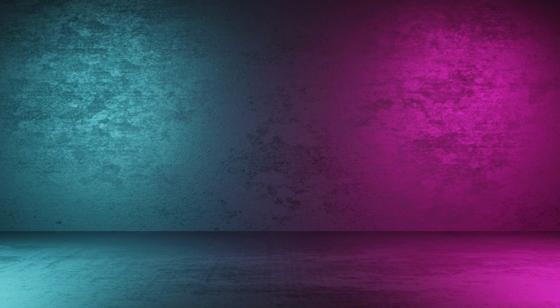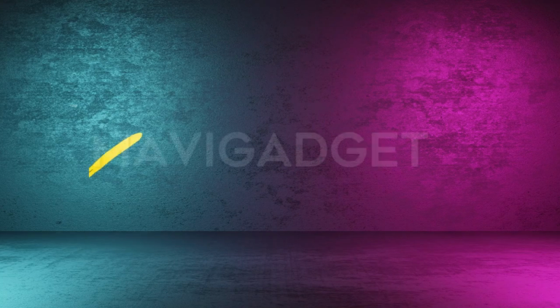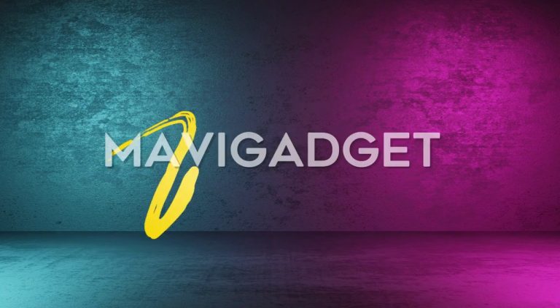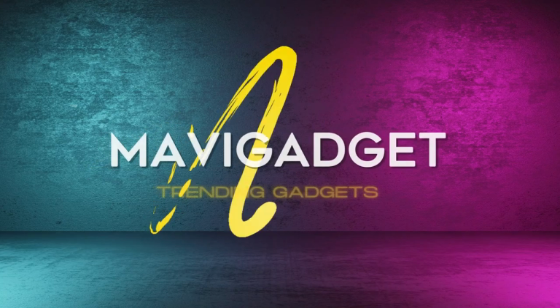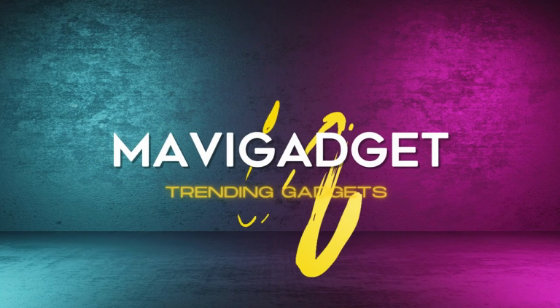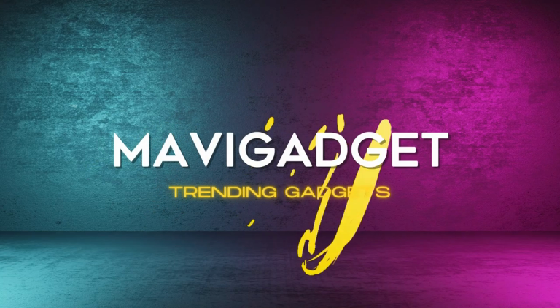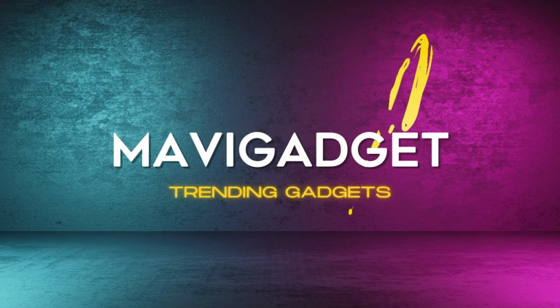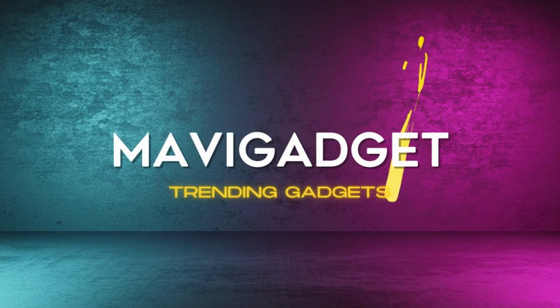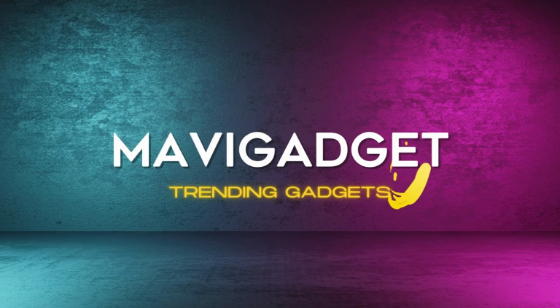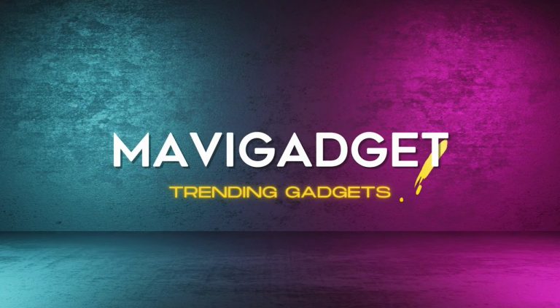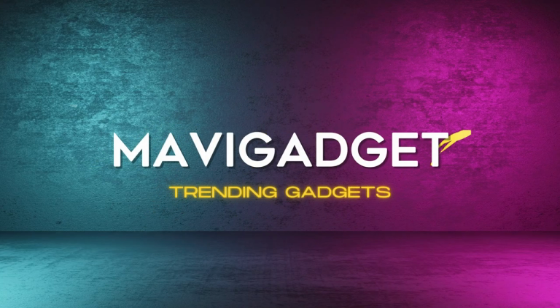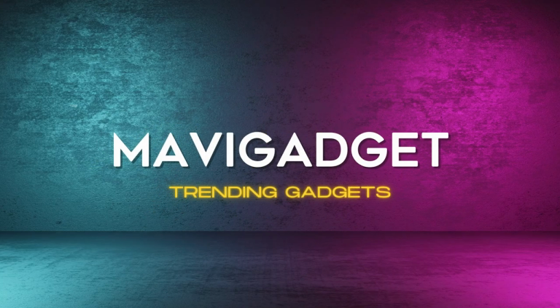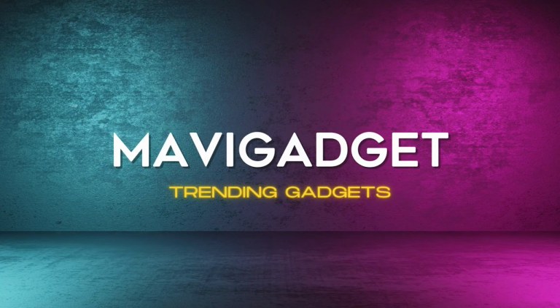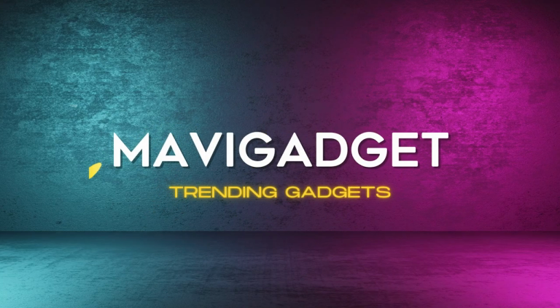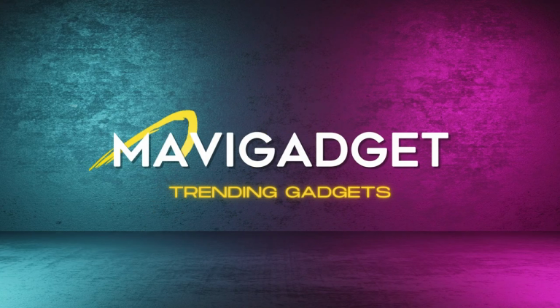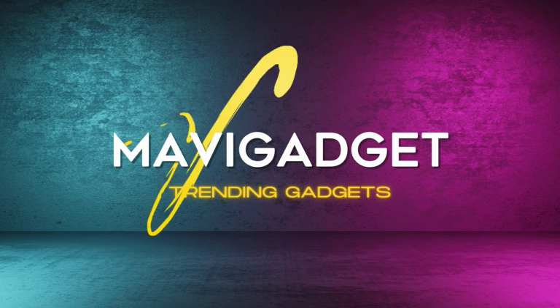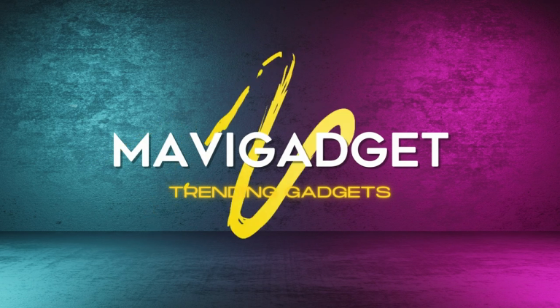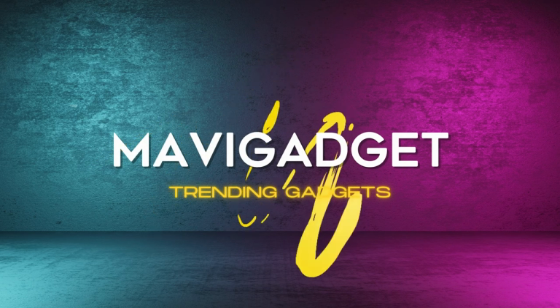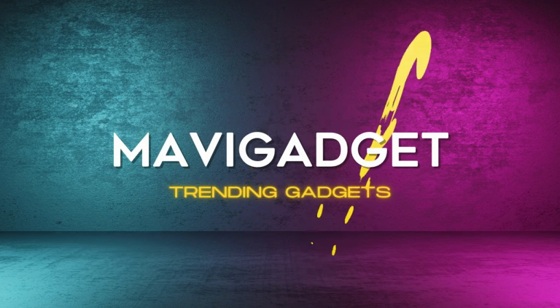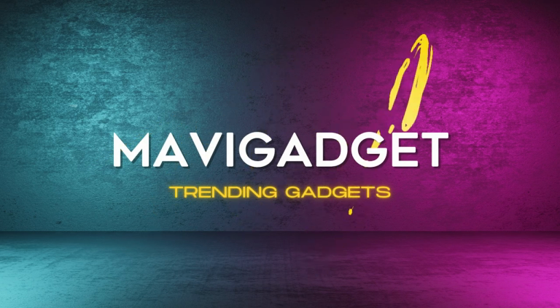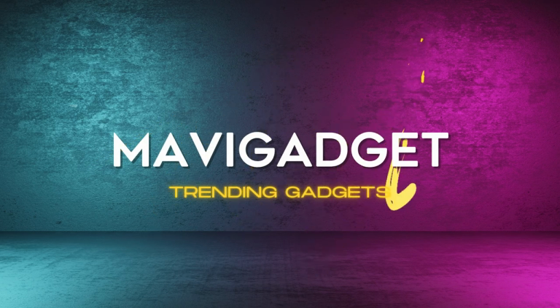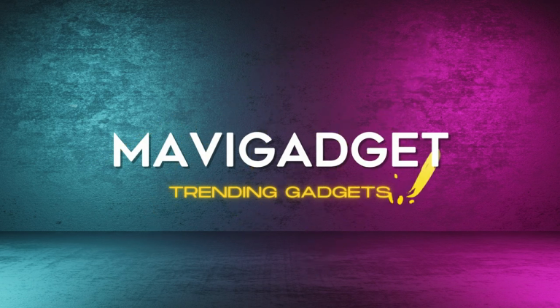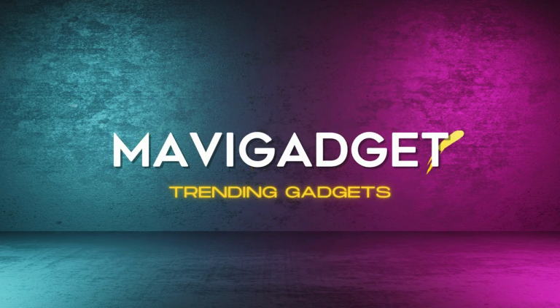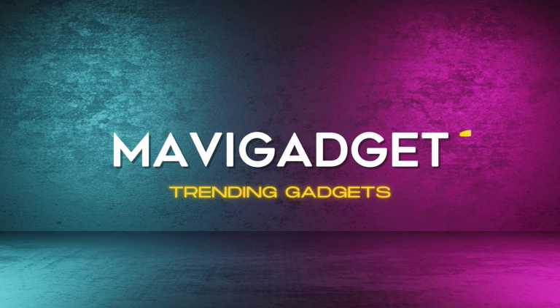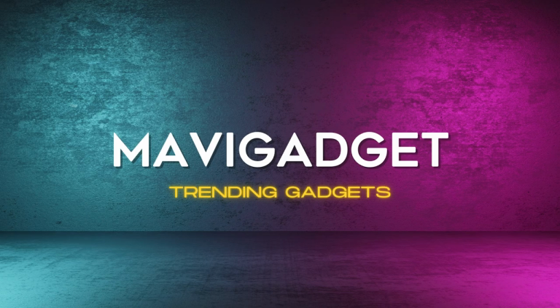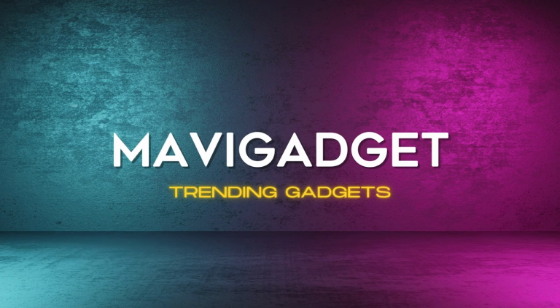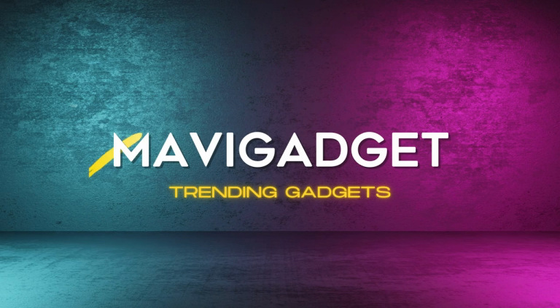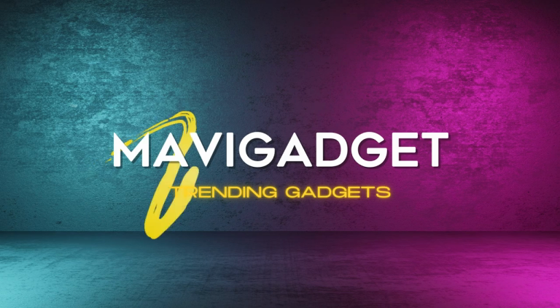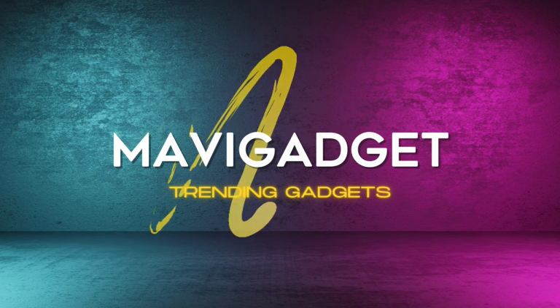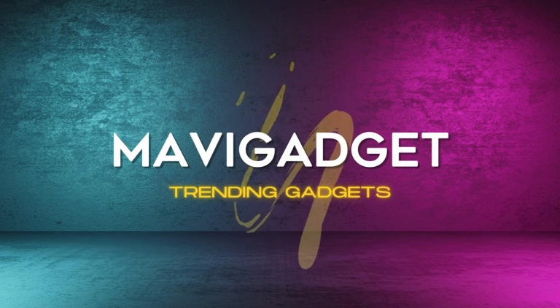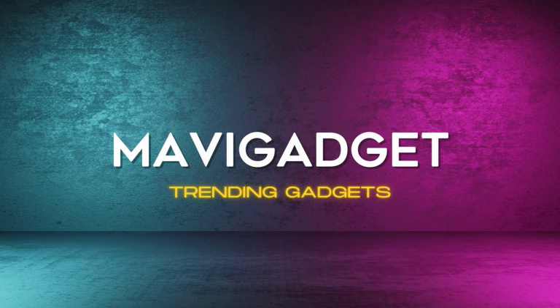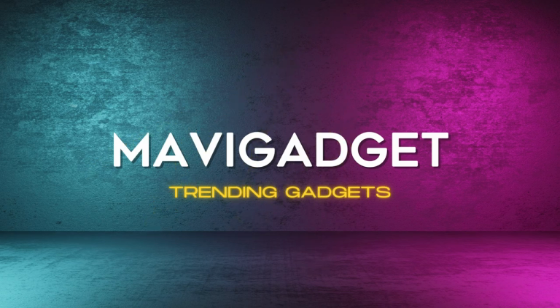Welcome to our latest product showcase. In this video, we're going to introduce you to some amazing items that you'll absolutely love.